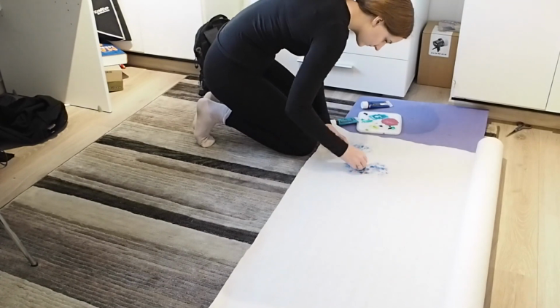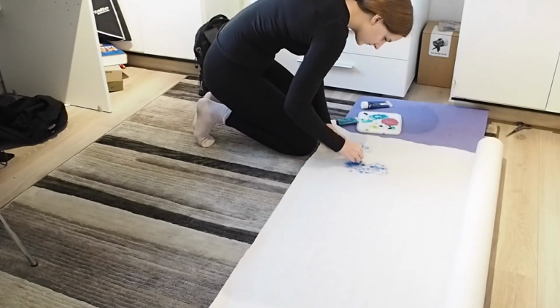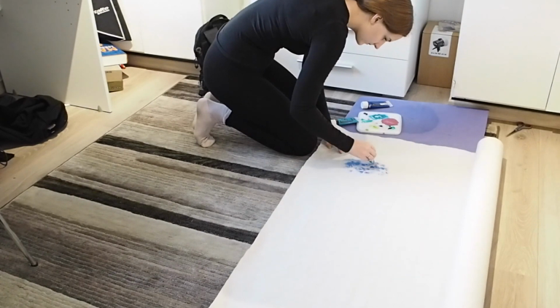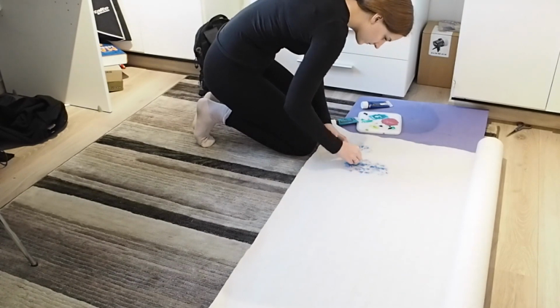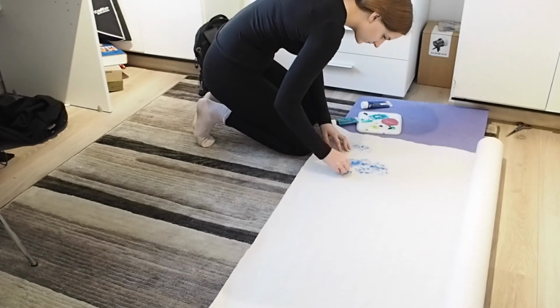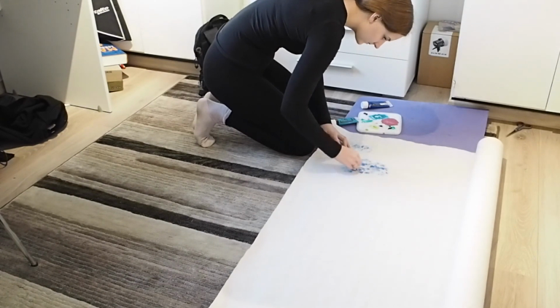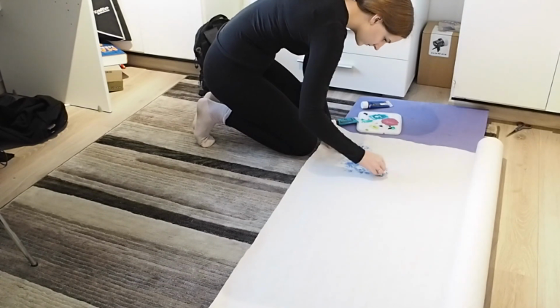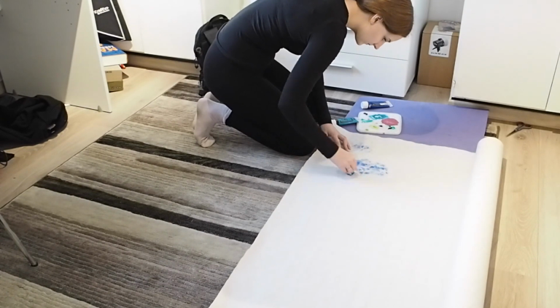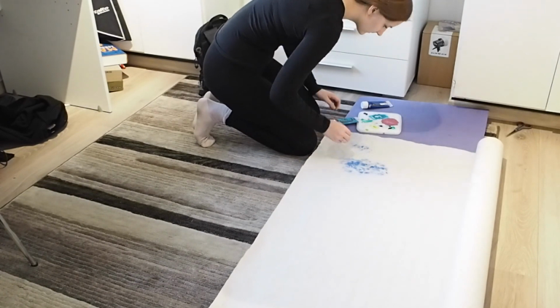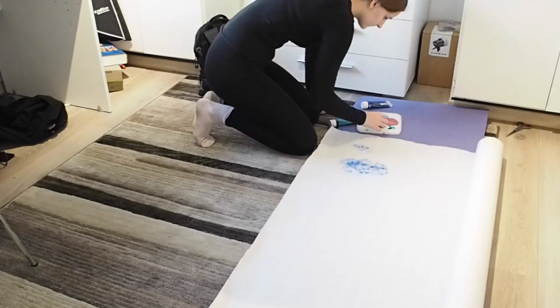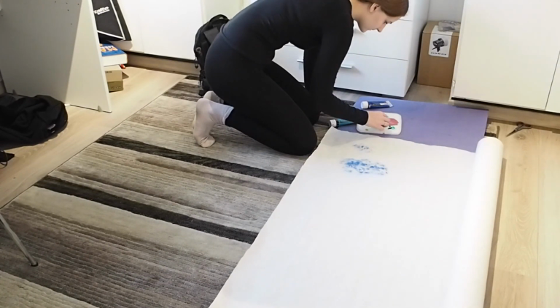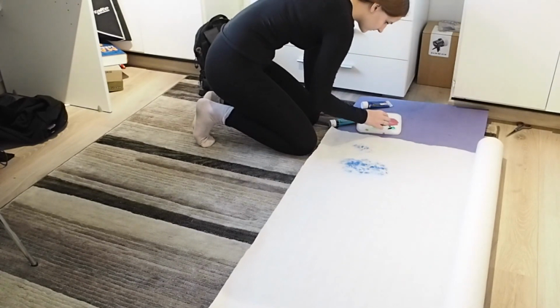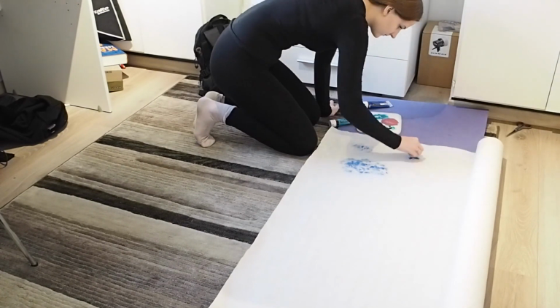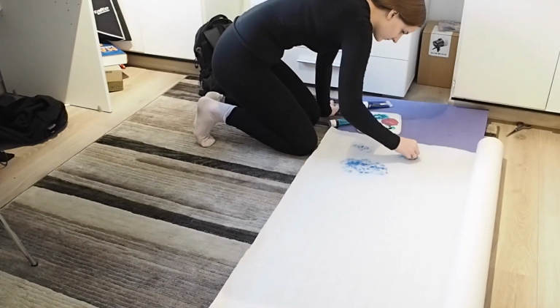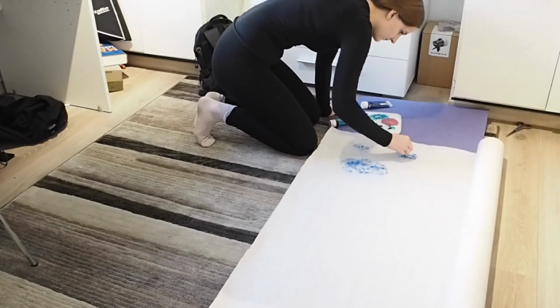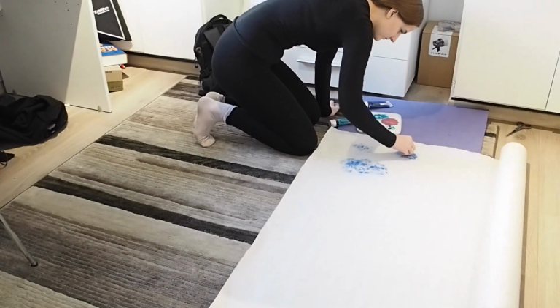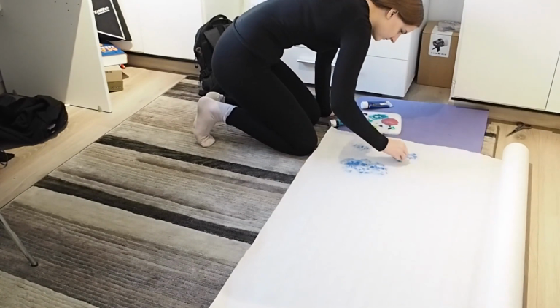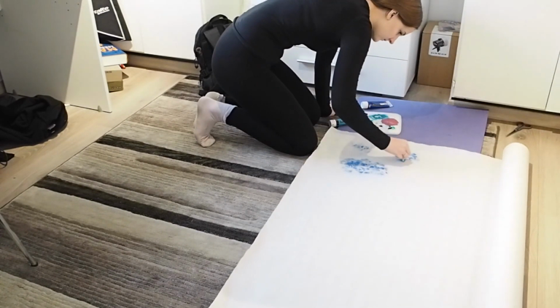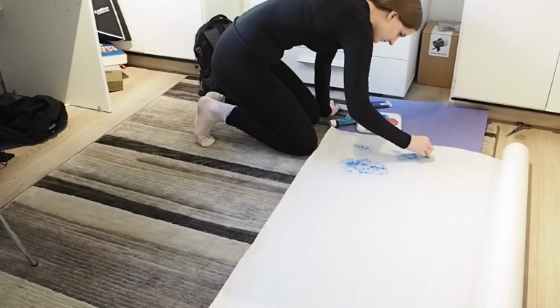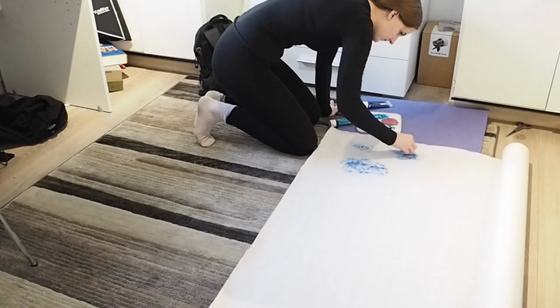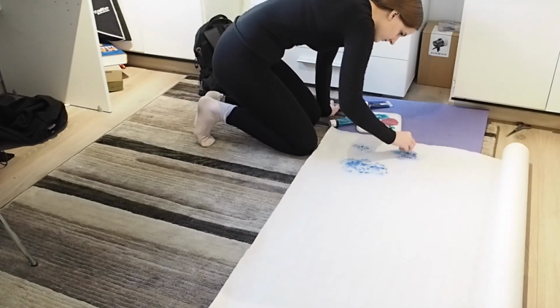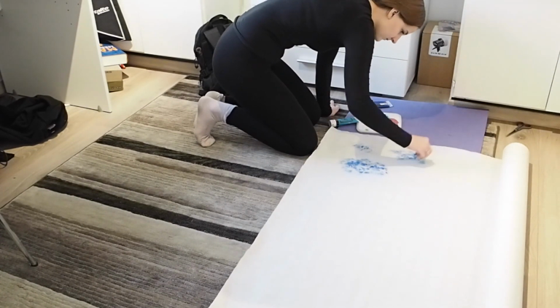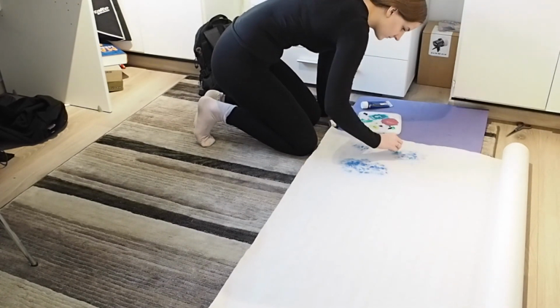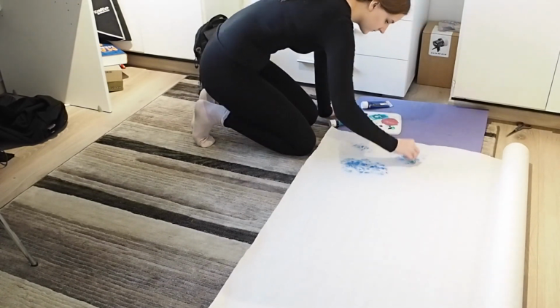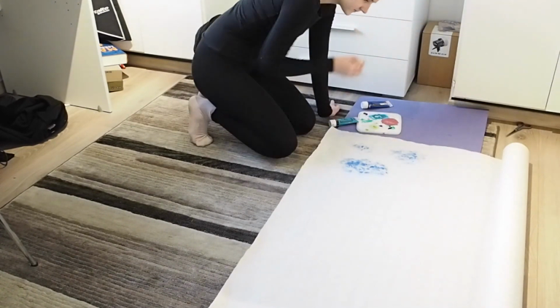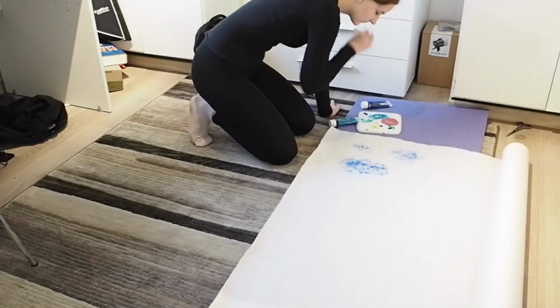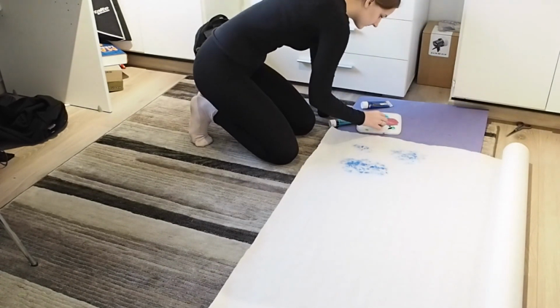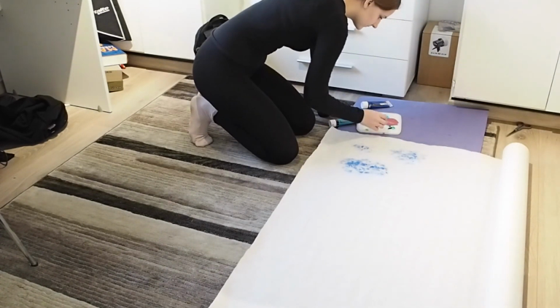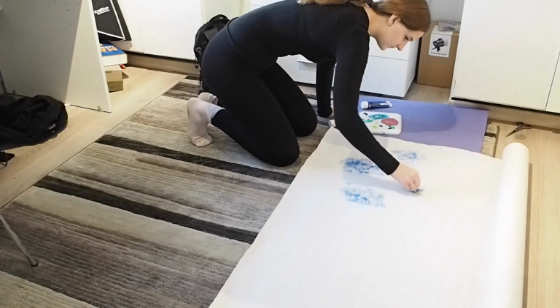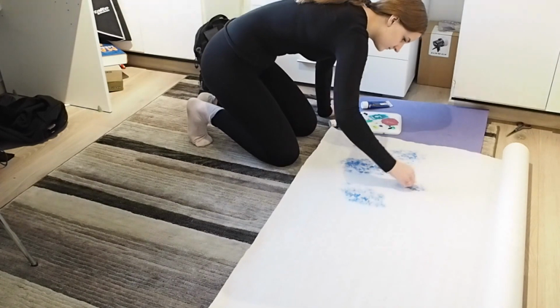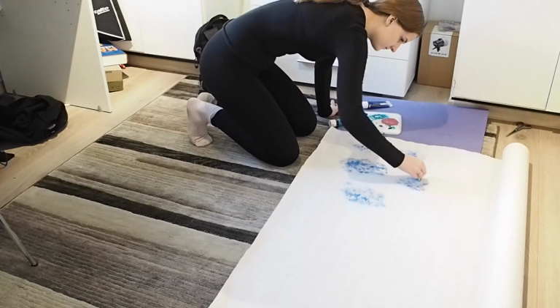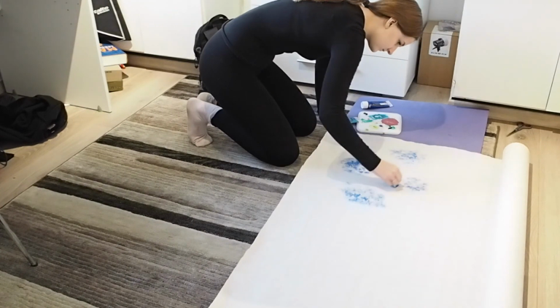As you can see, I just kept dotting on the paint to the backdrop in different sizes.